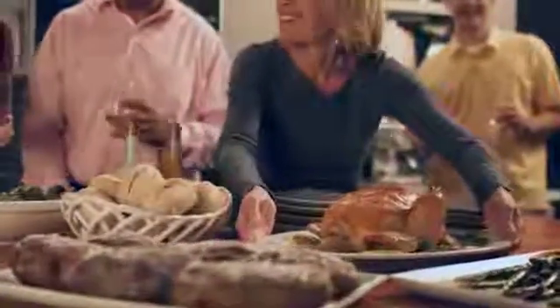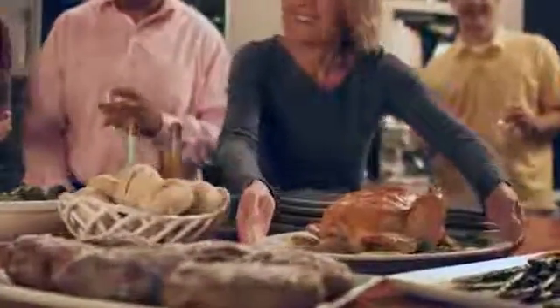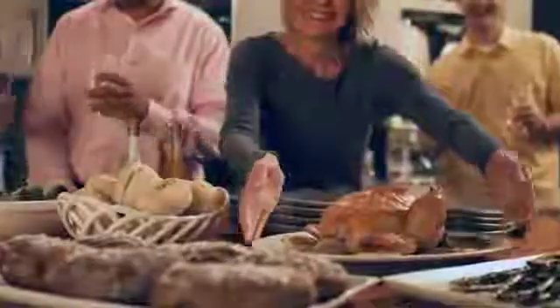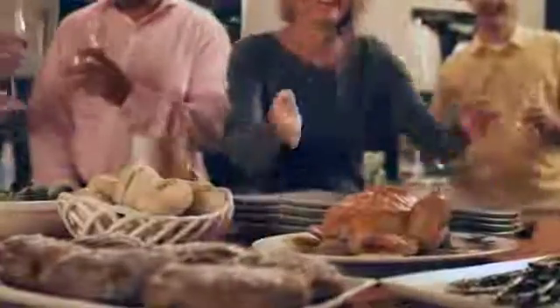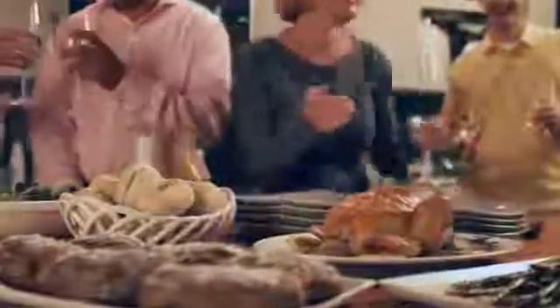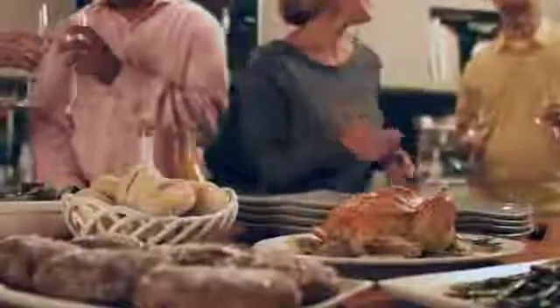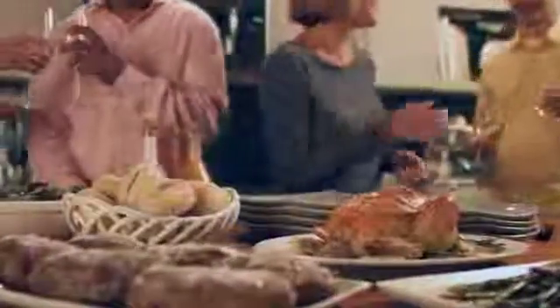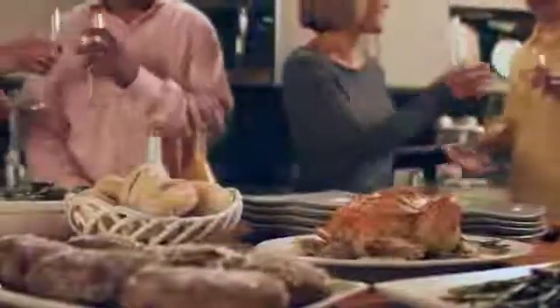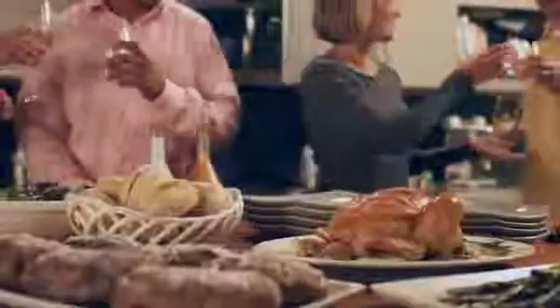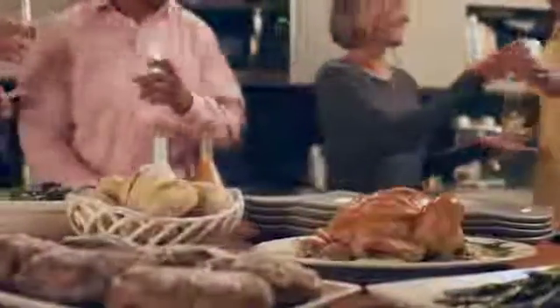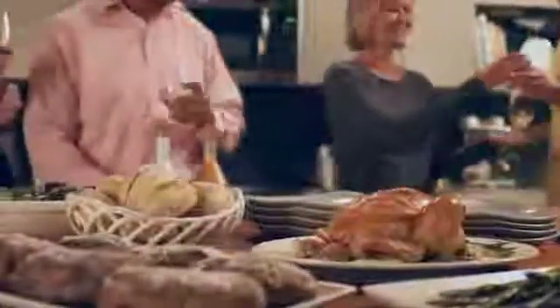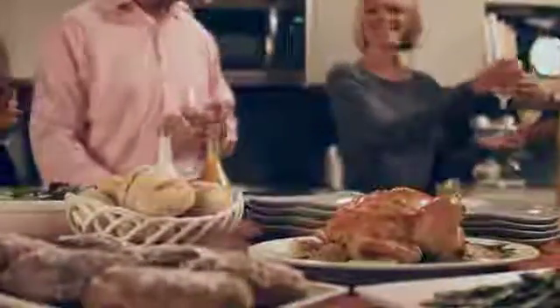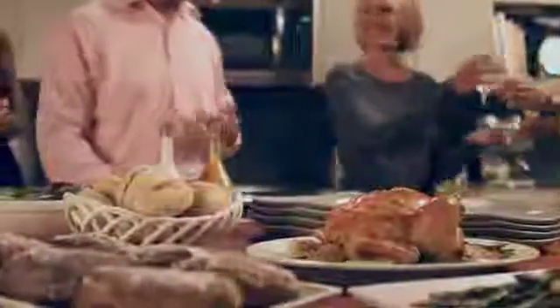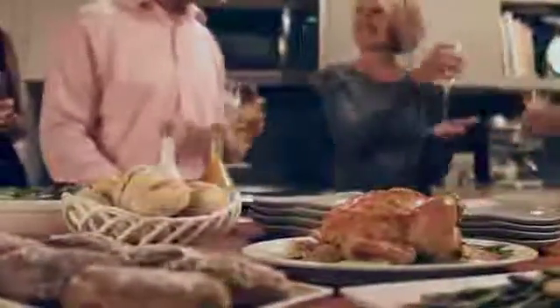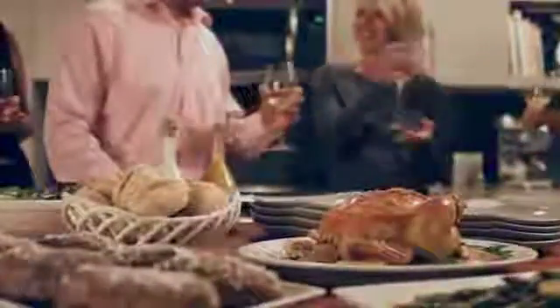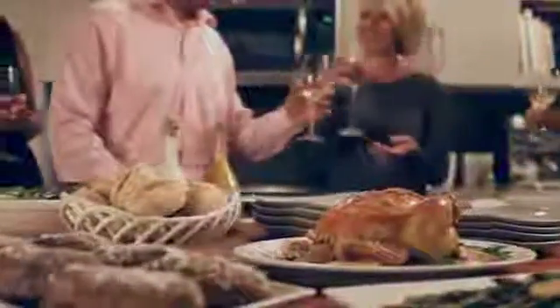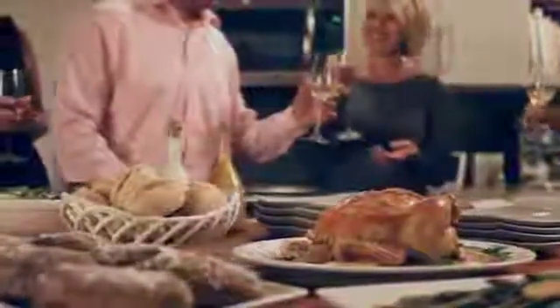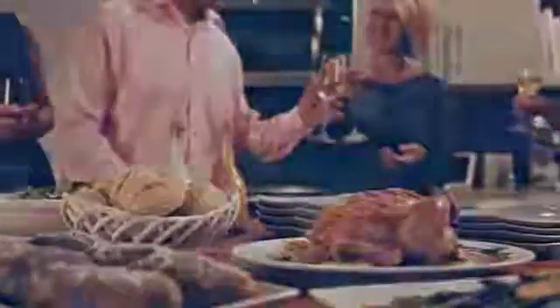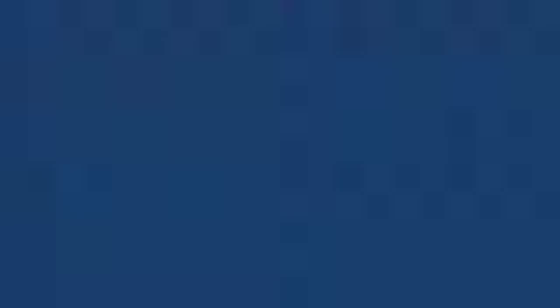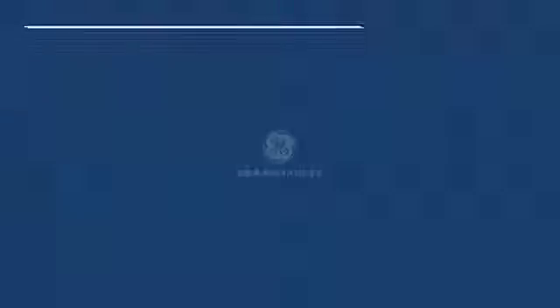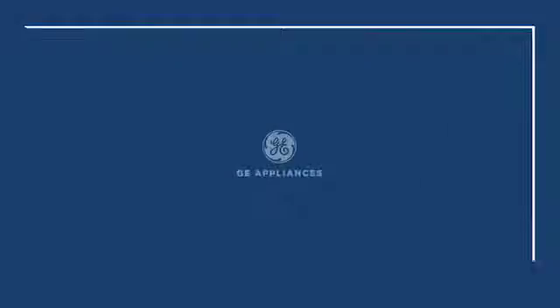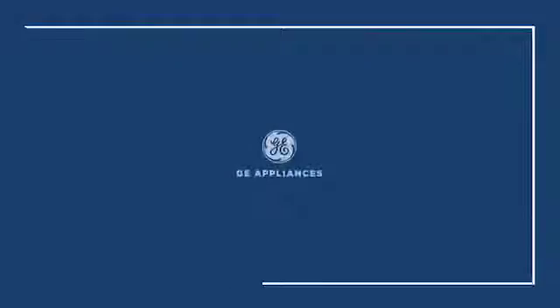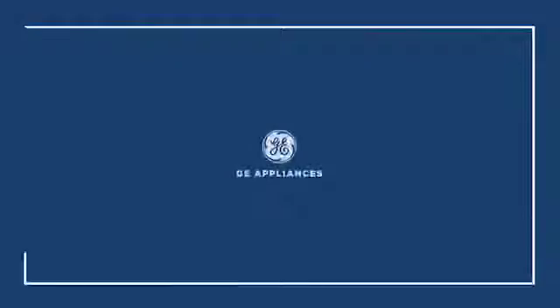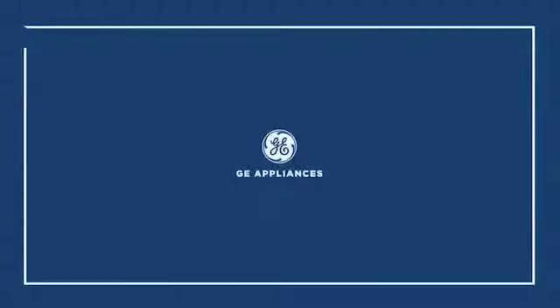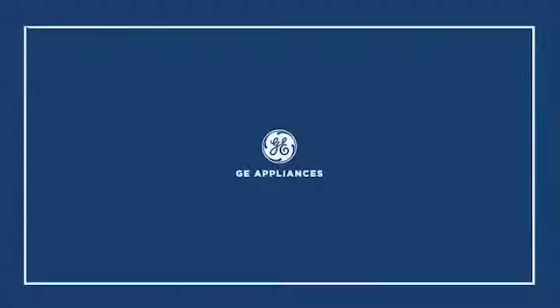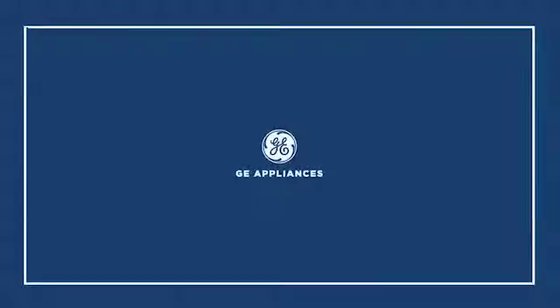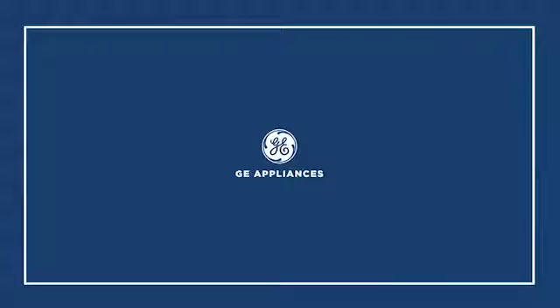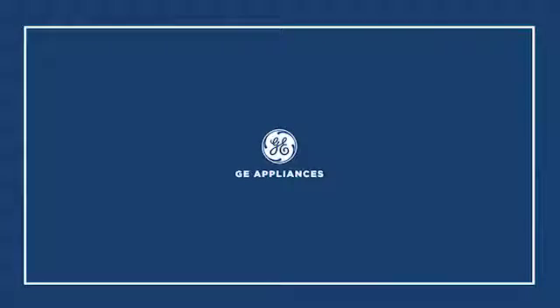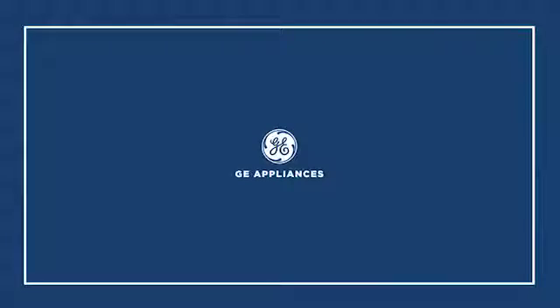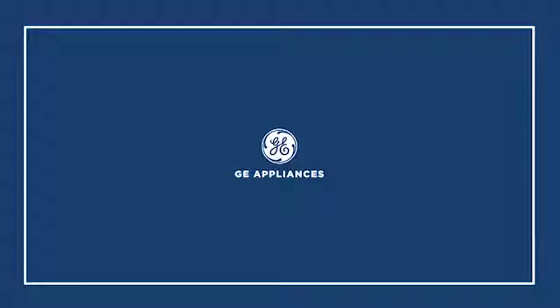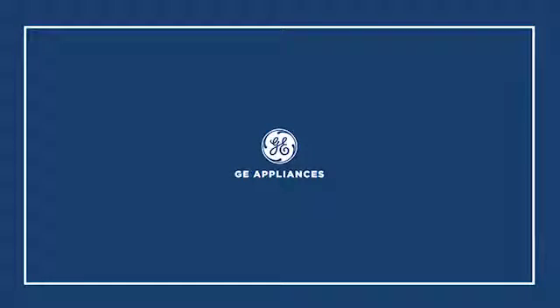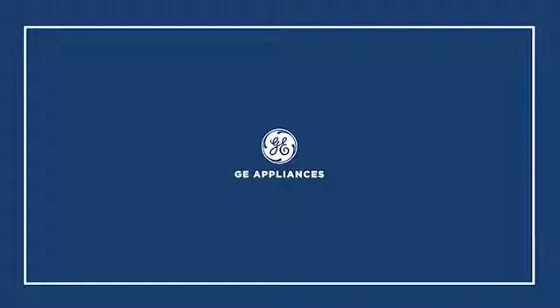To learn more and see the complete selection of SpeedCook ovens with Advantium technology, visit GEAppliances.com.